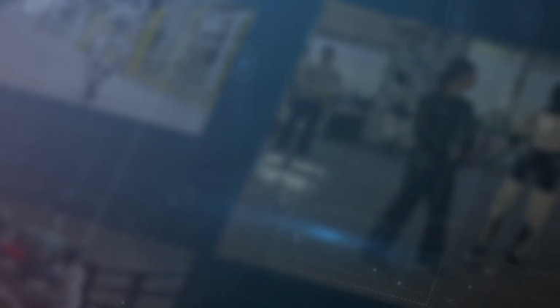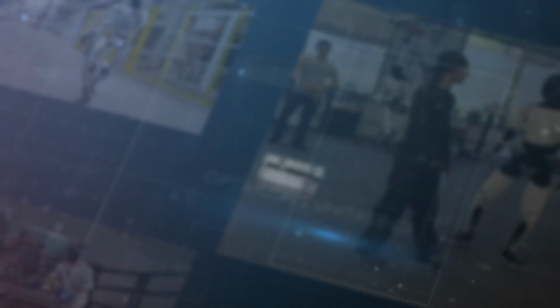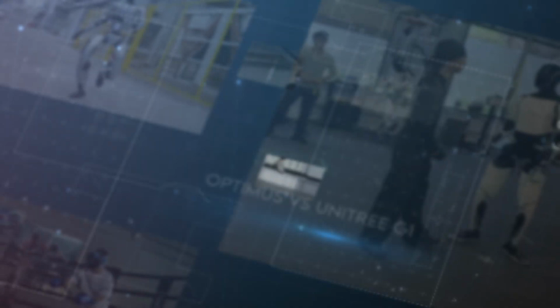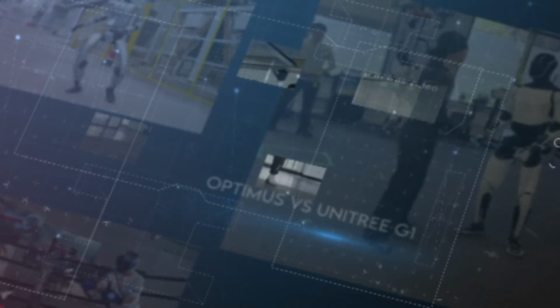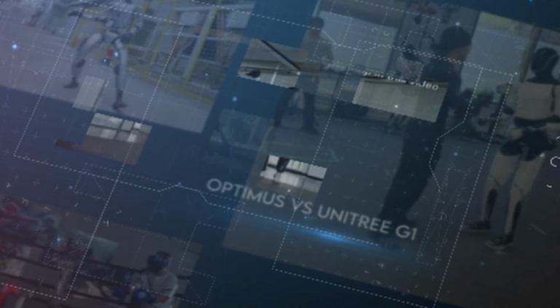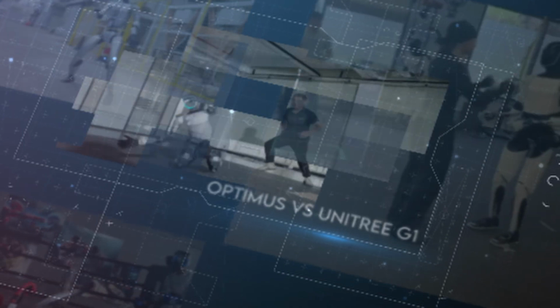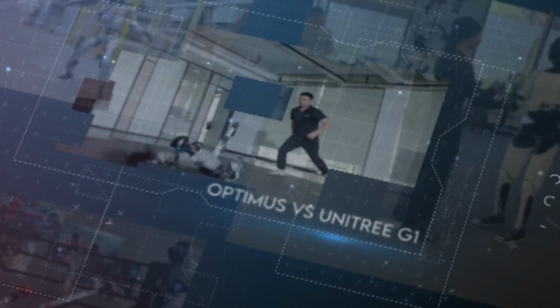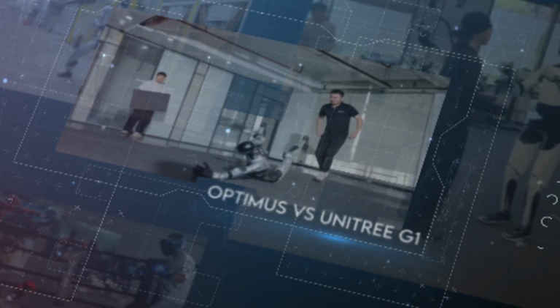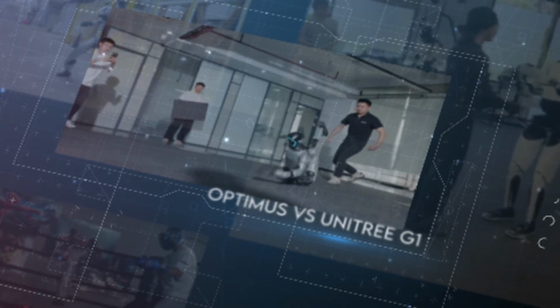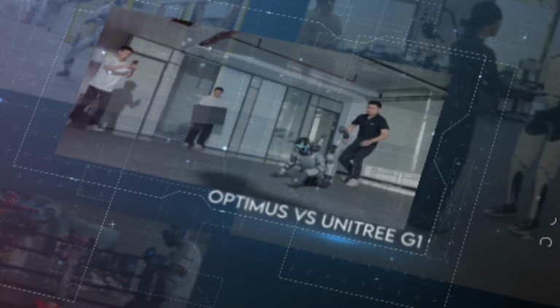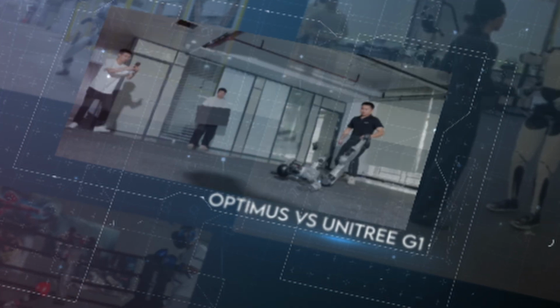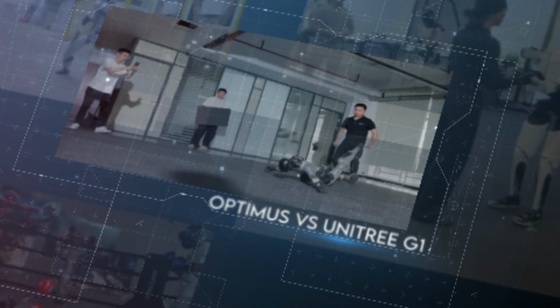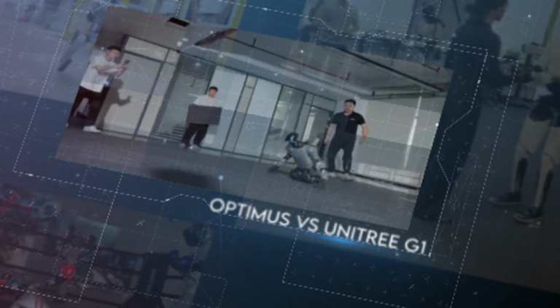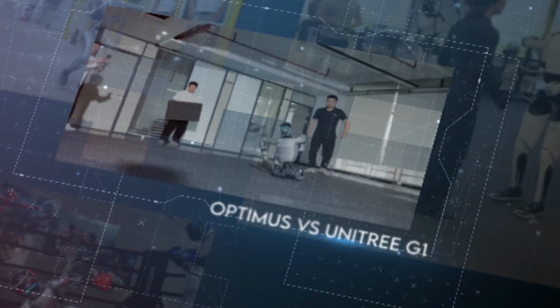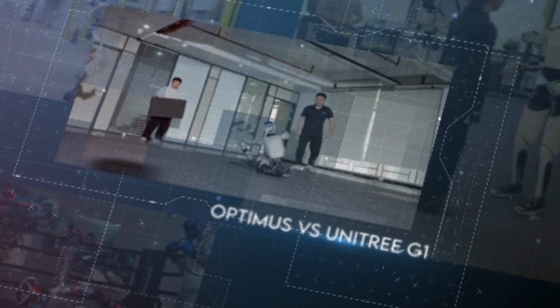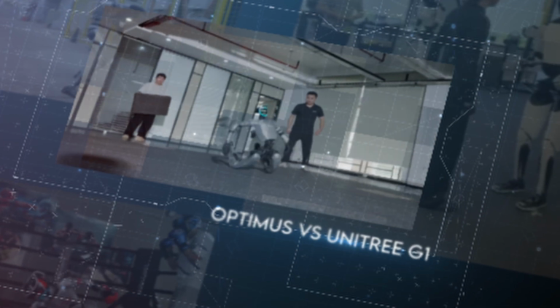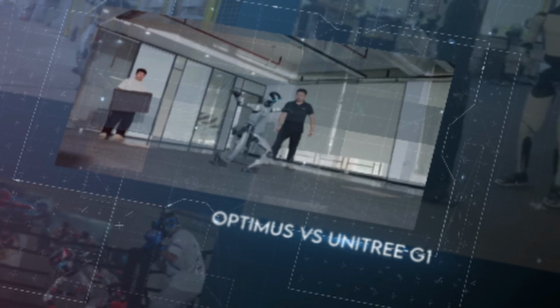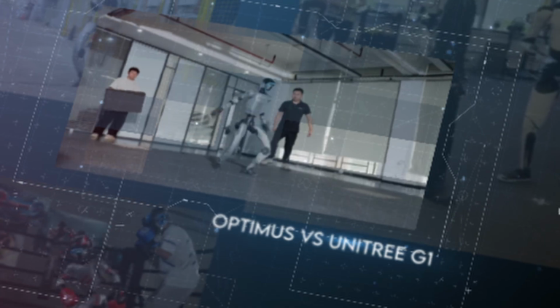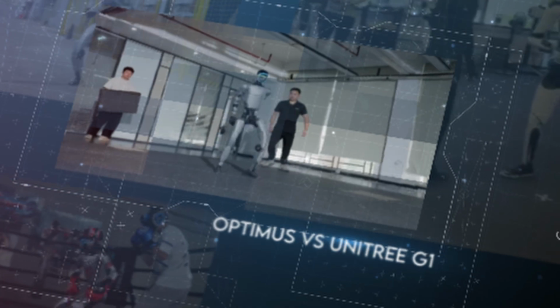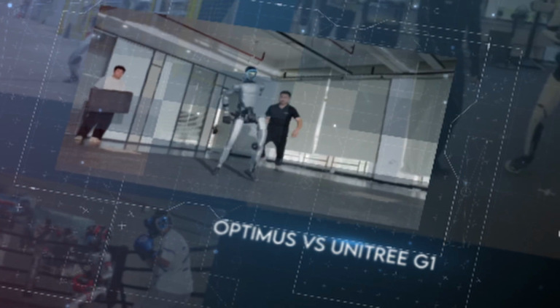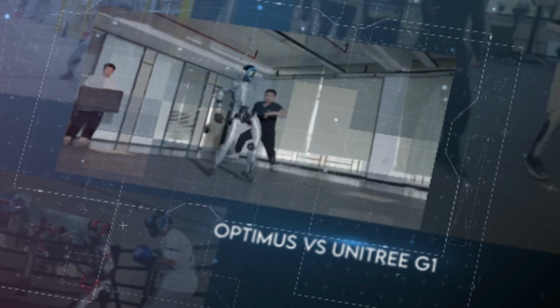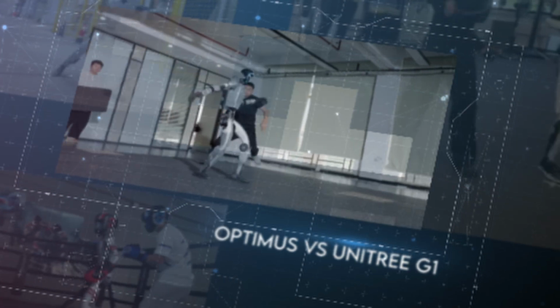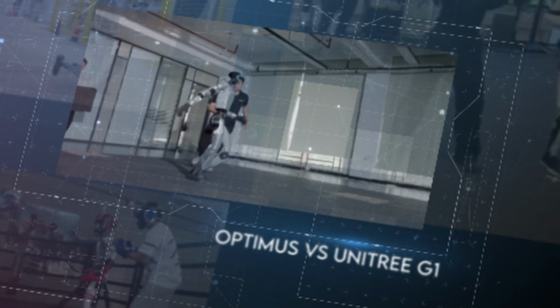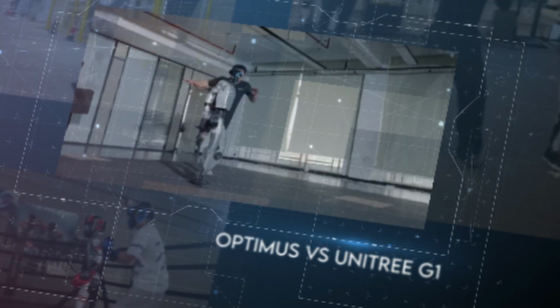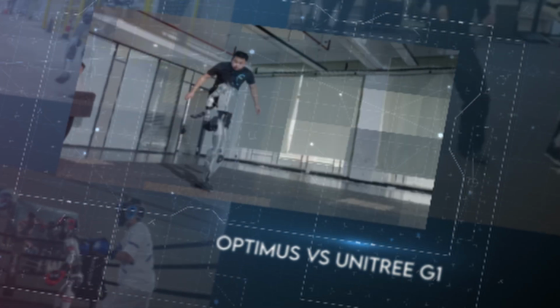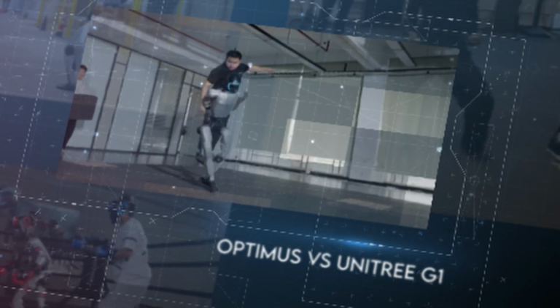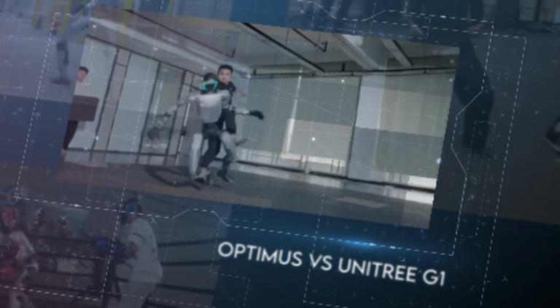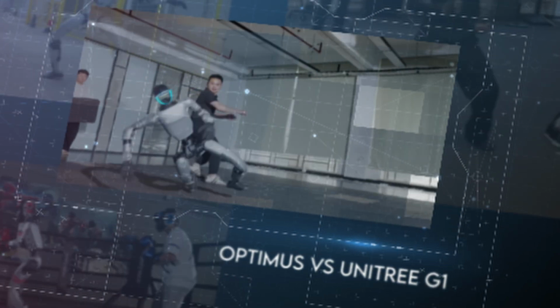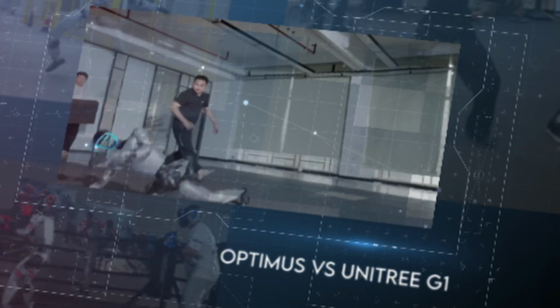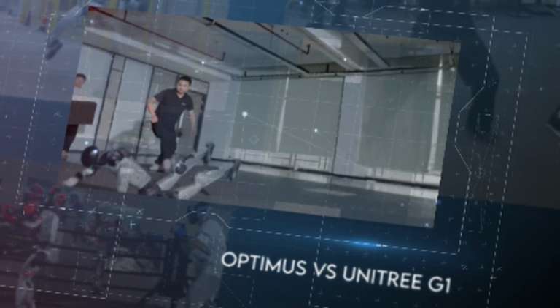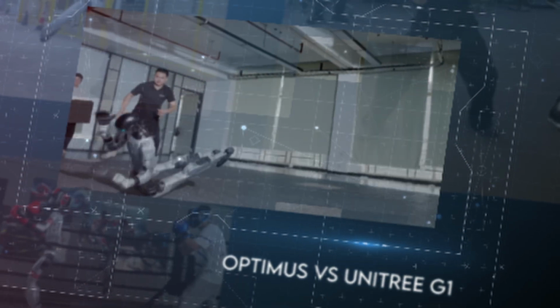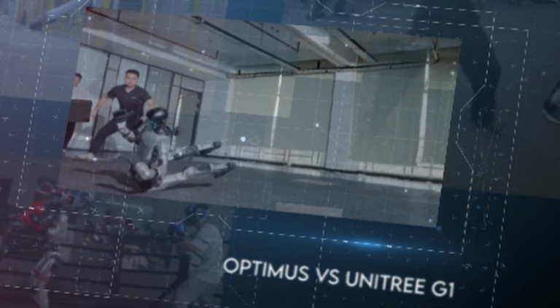By the end, I'll give you my verdict, but it's up to you to decide who really wins. So let's break it down.